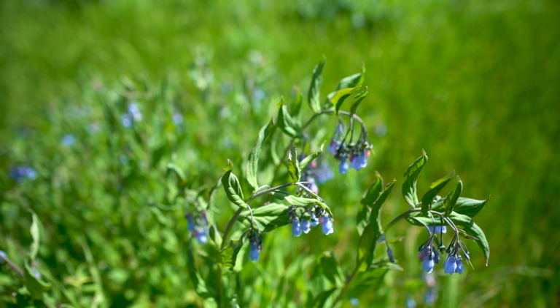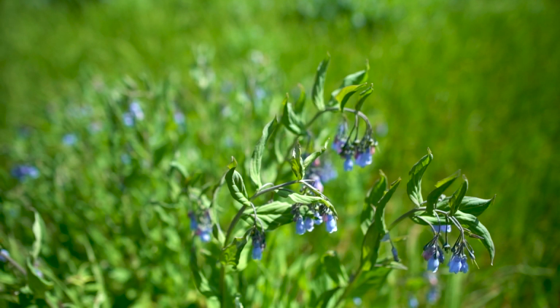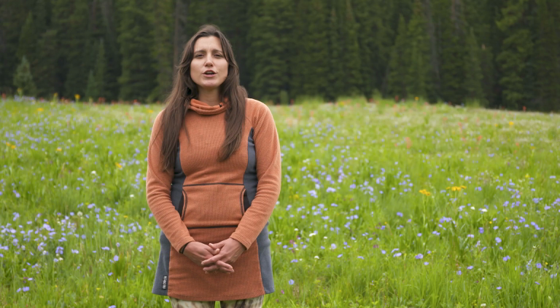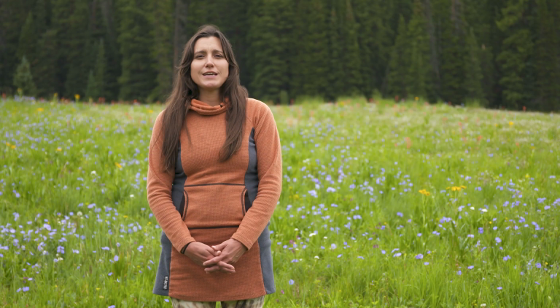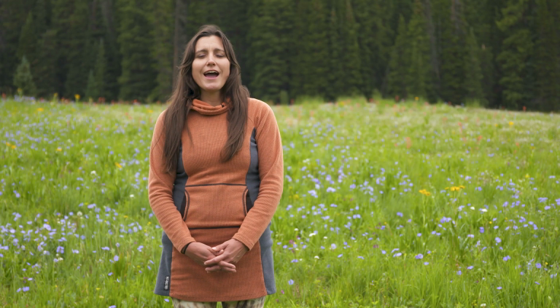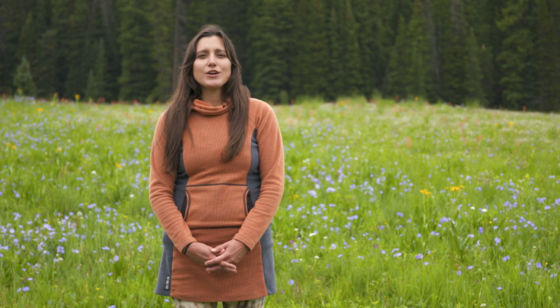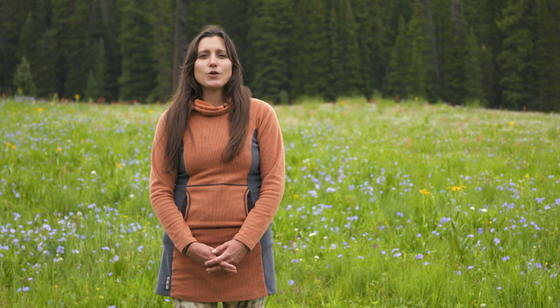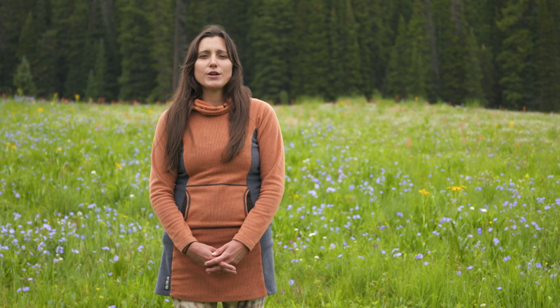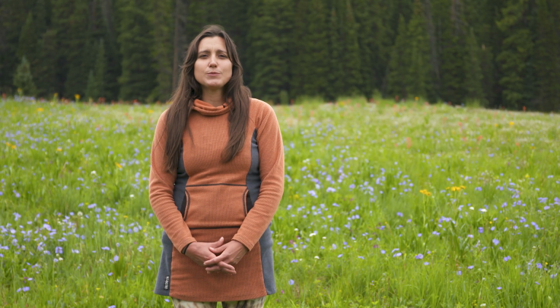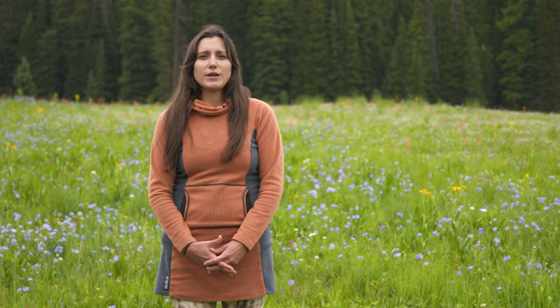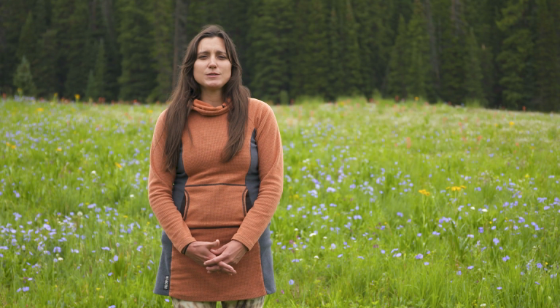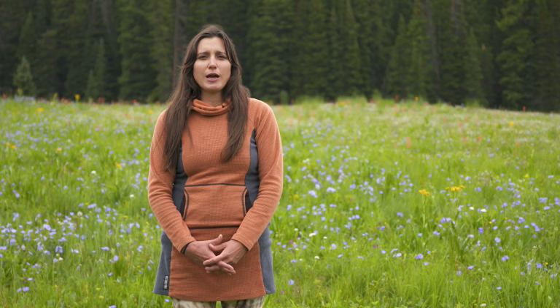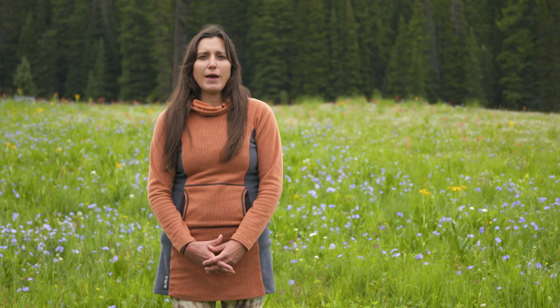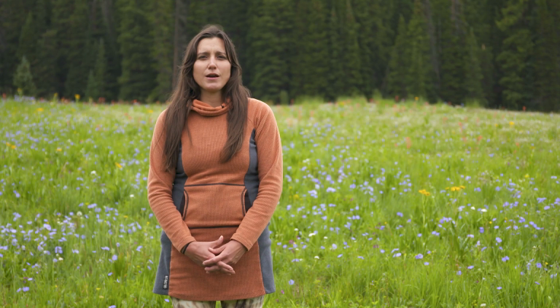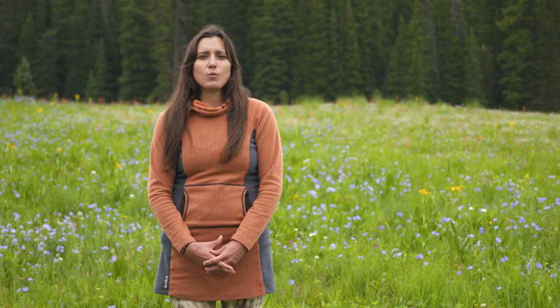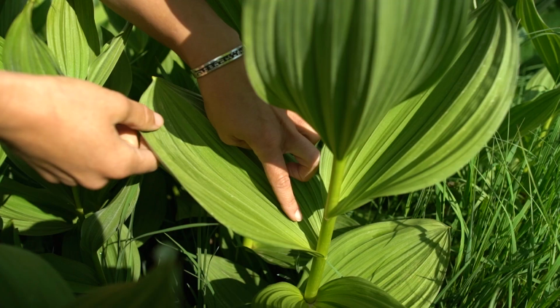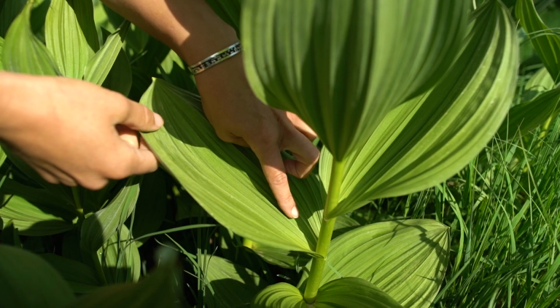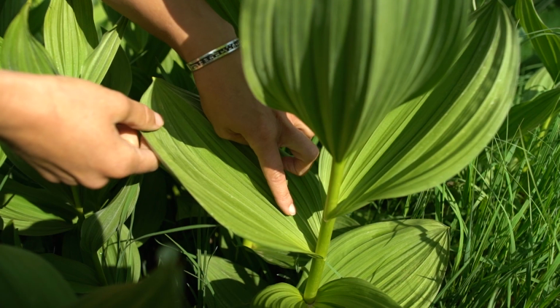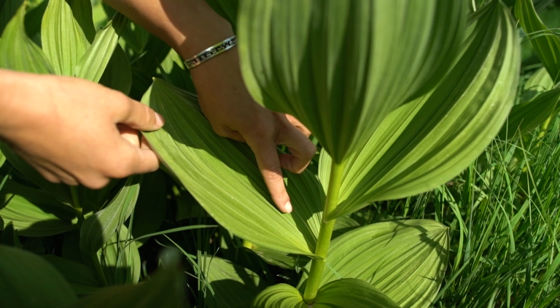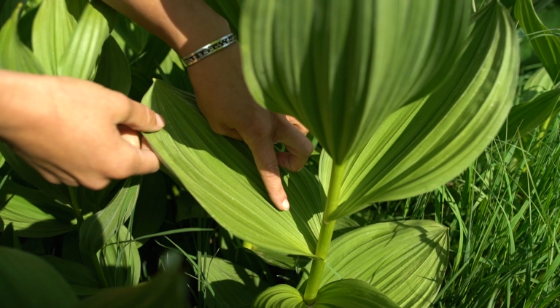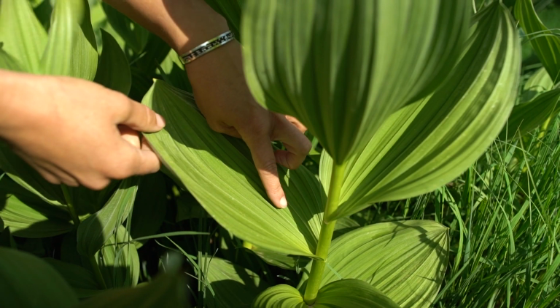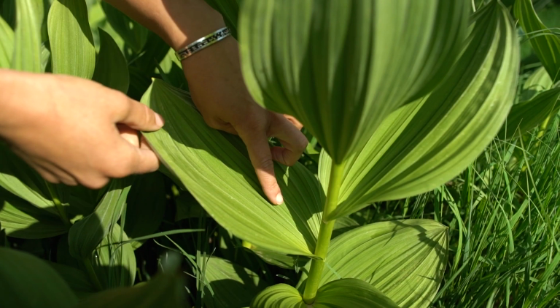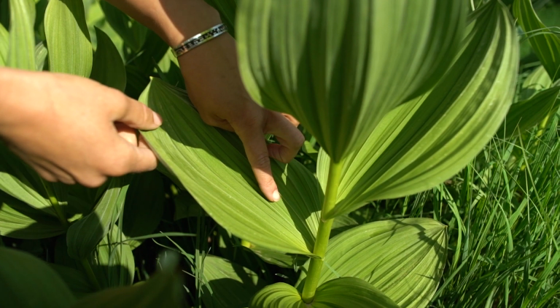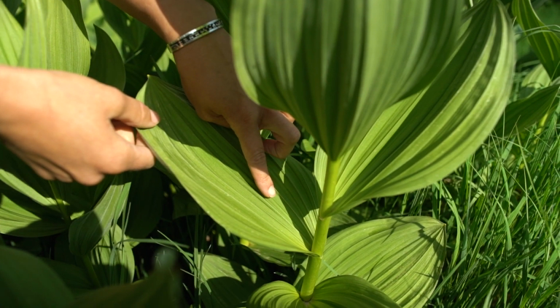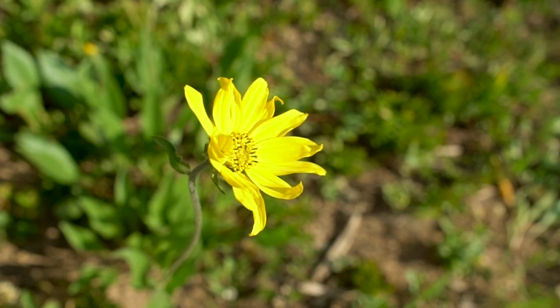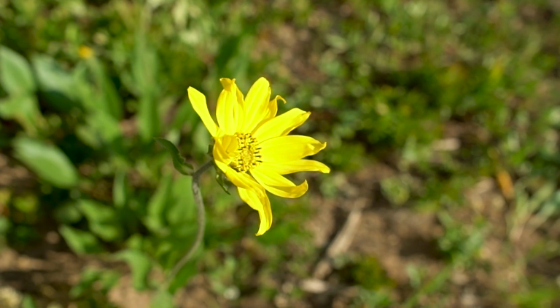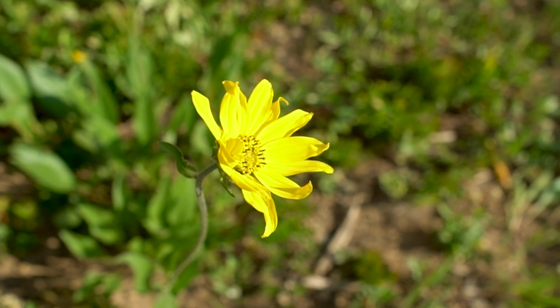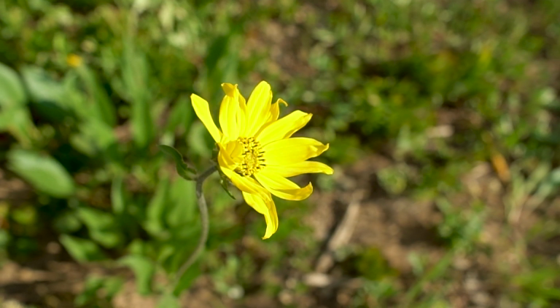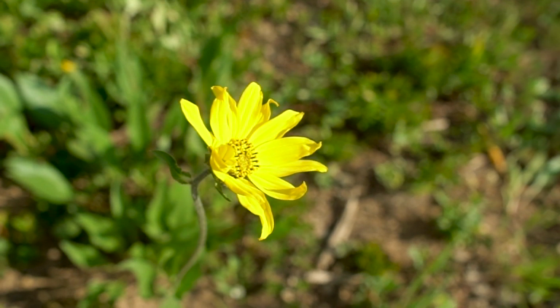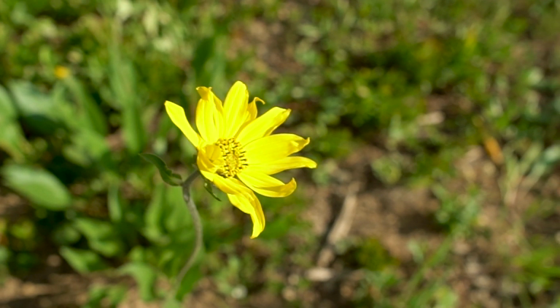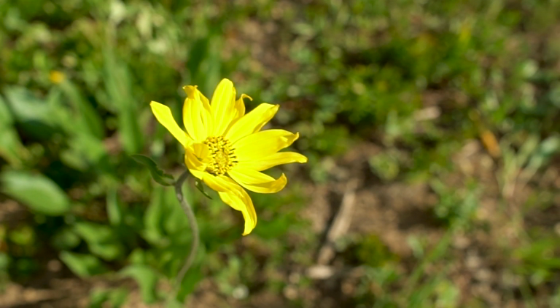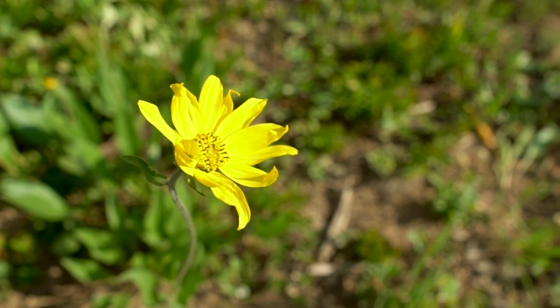Whether you're a day hiker or an experienced backpacker, with this course you can learn about plants that will enrich your nature experience.